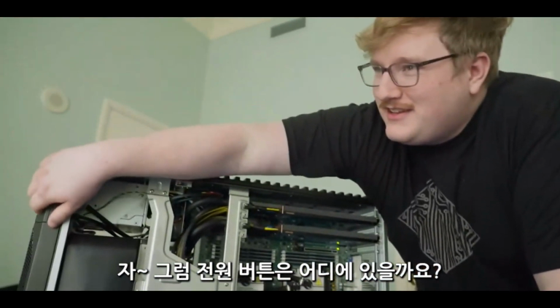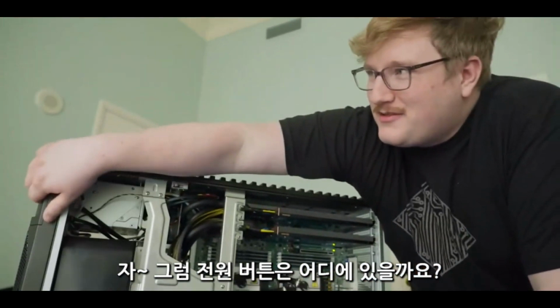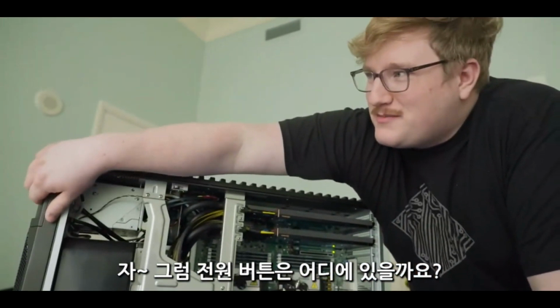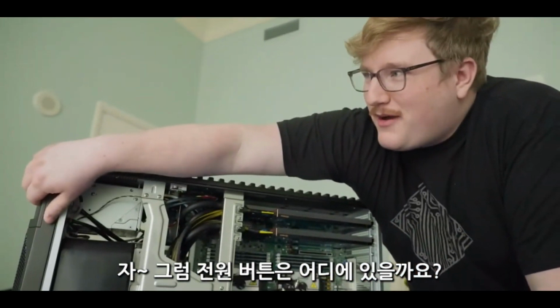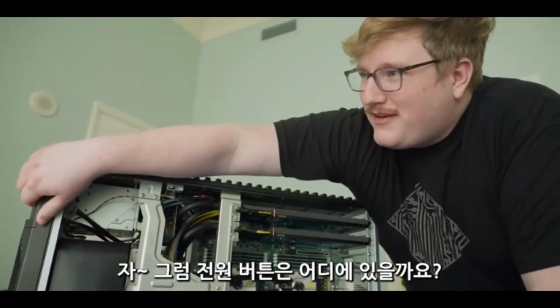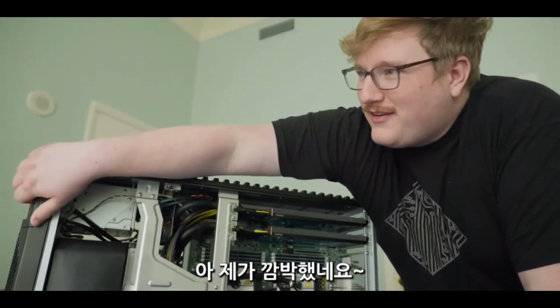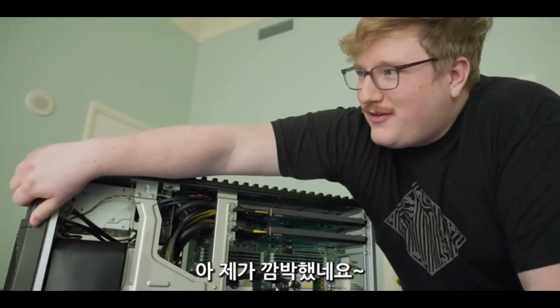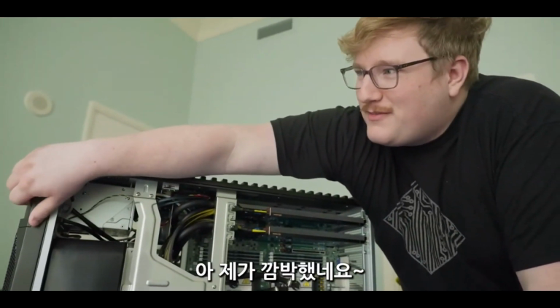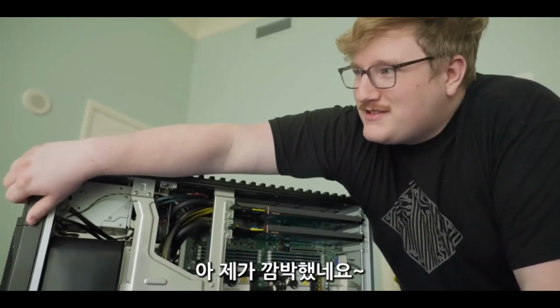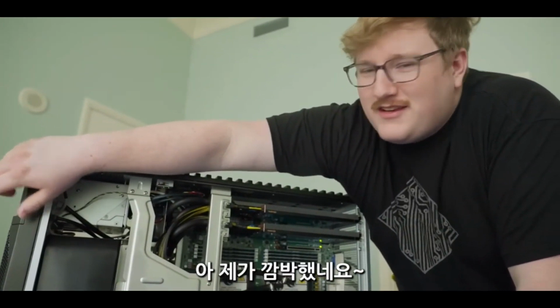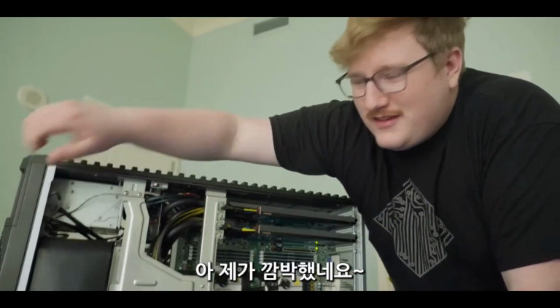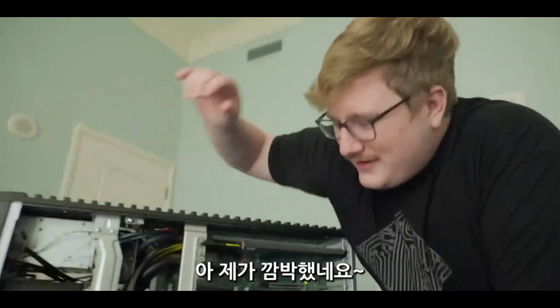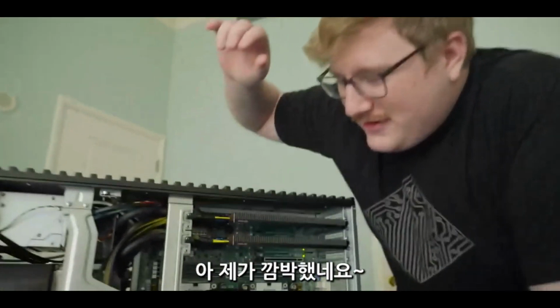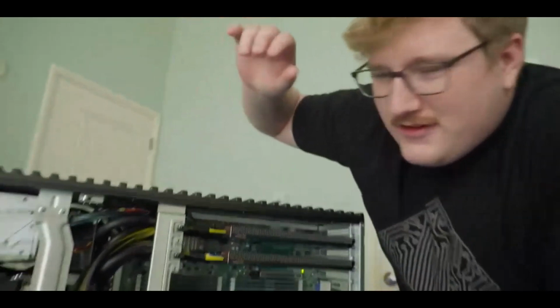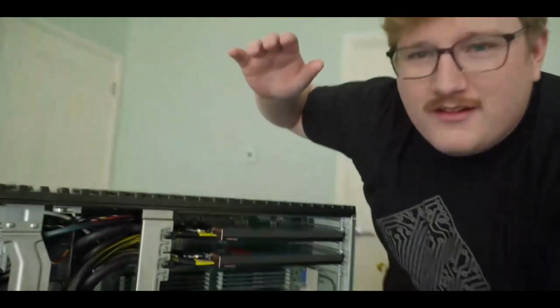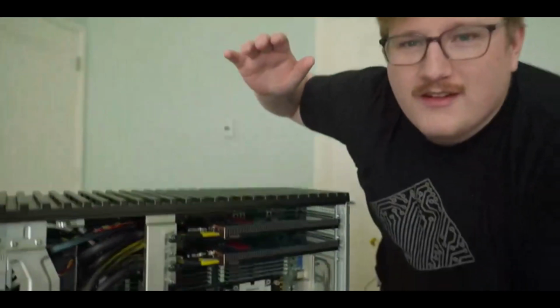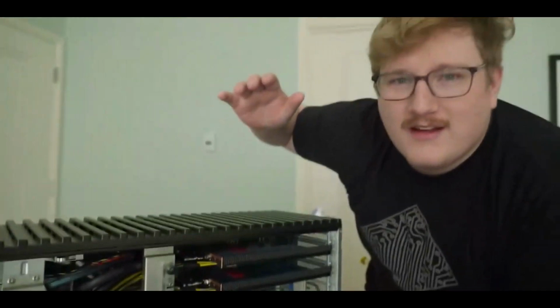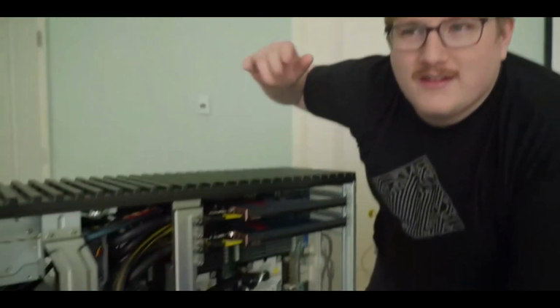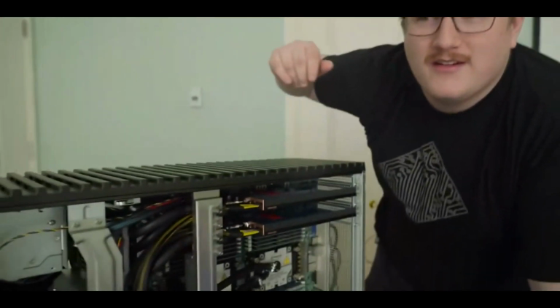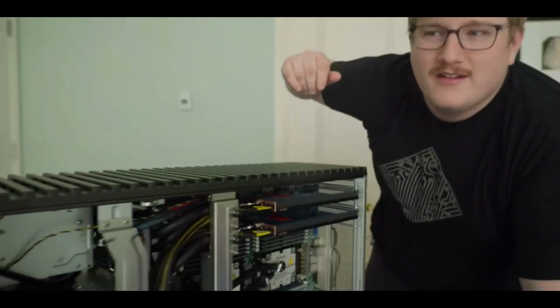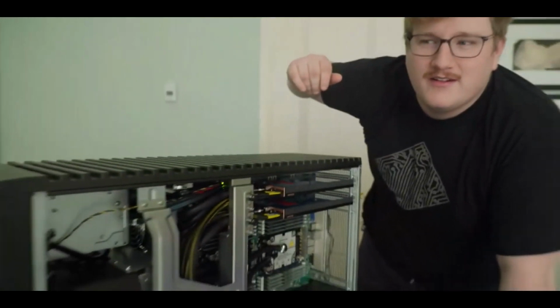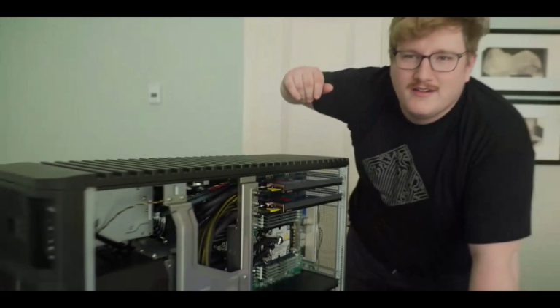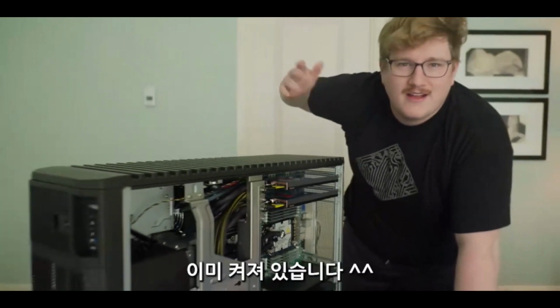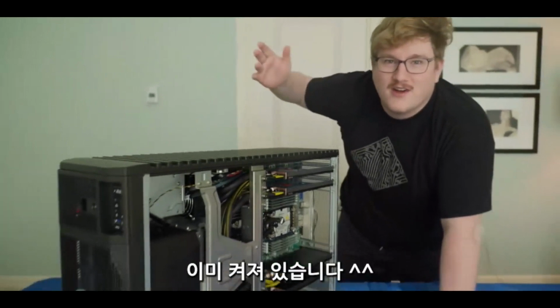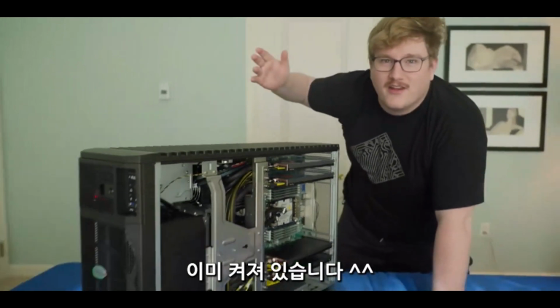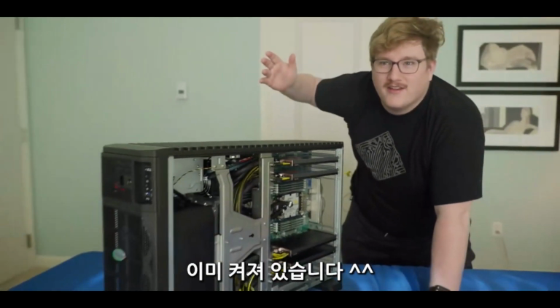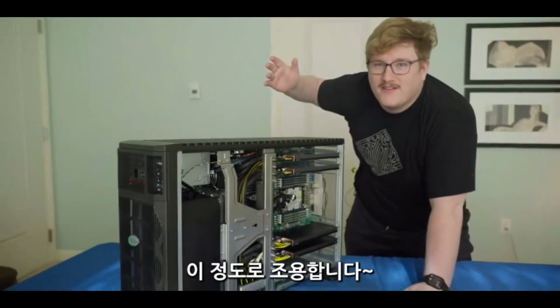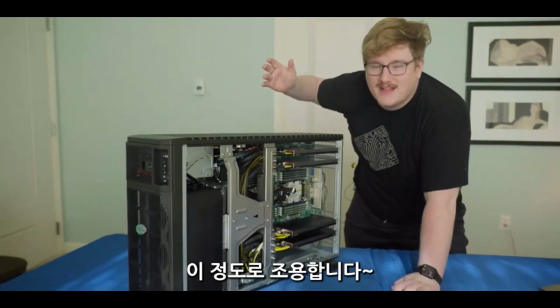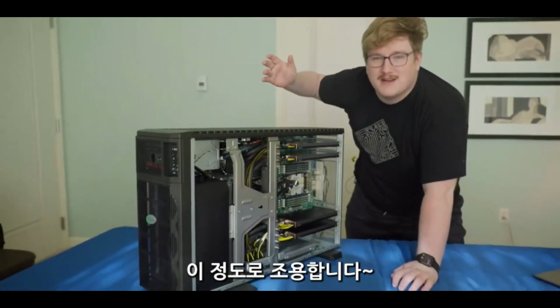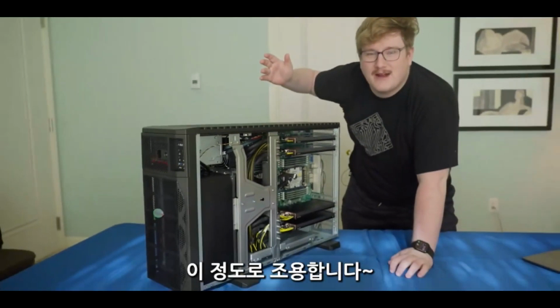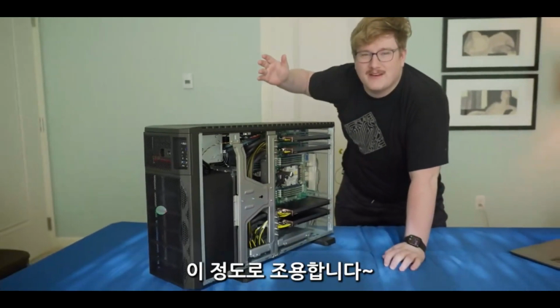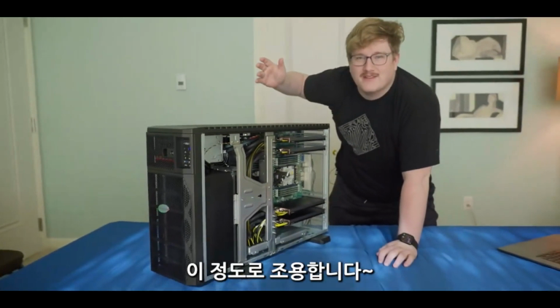Where's the power button? I missed it — it's on. That's how quiet it is.